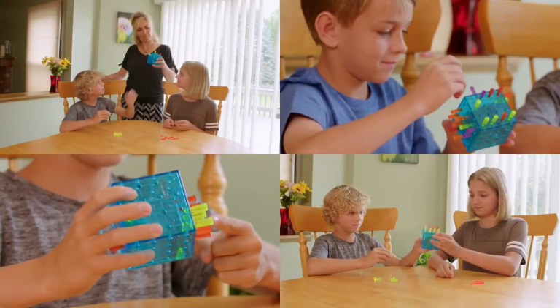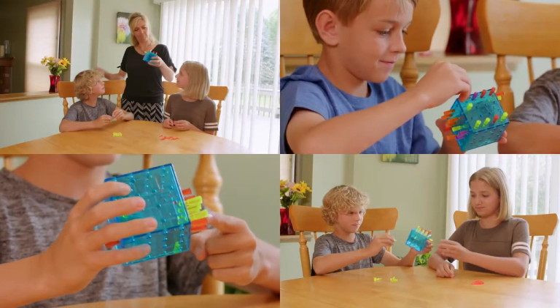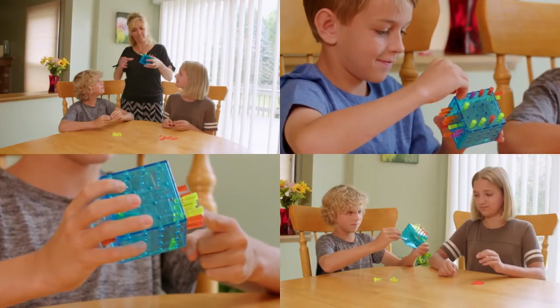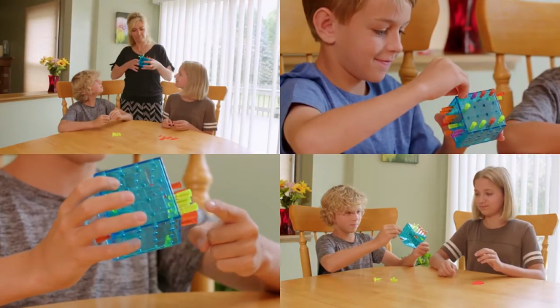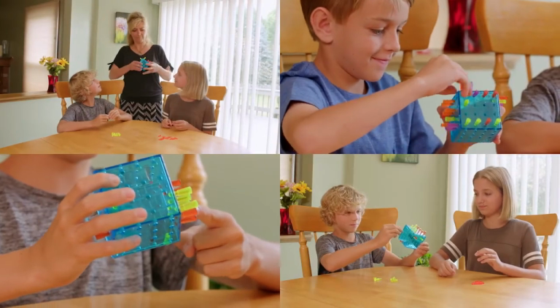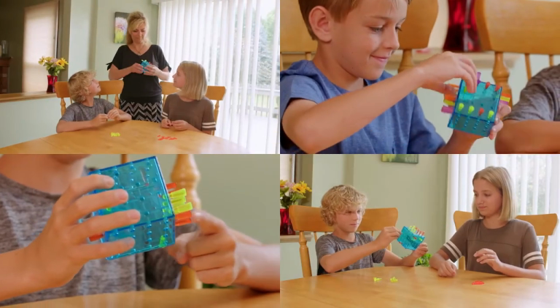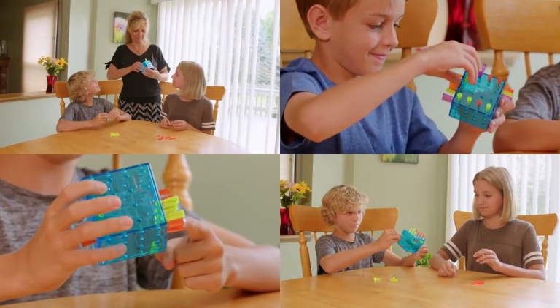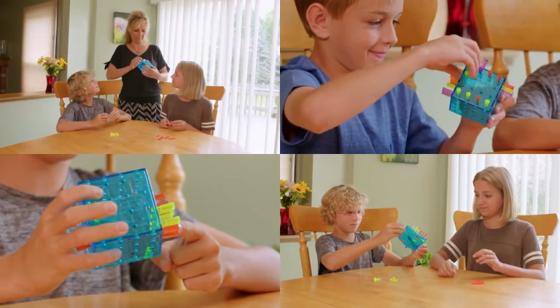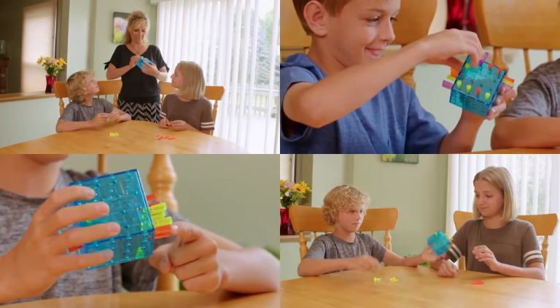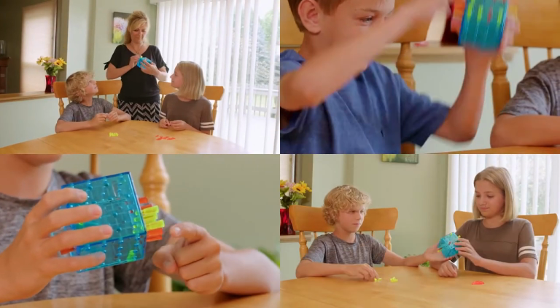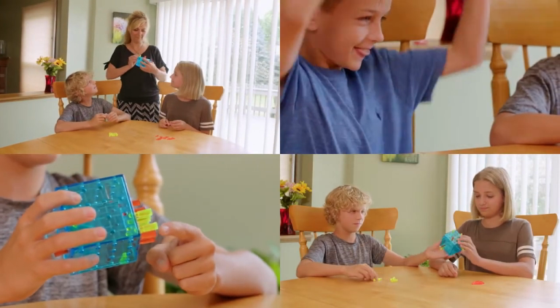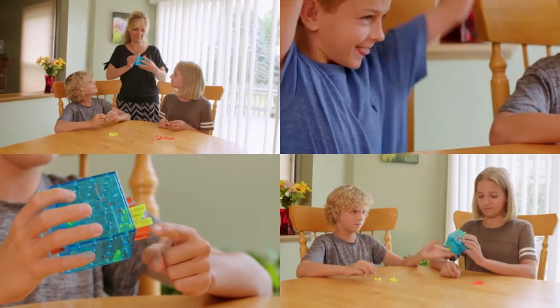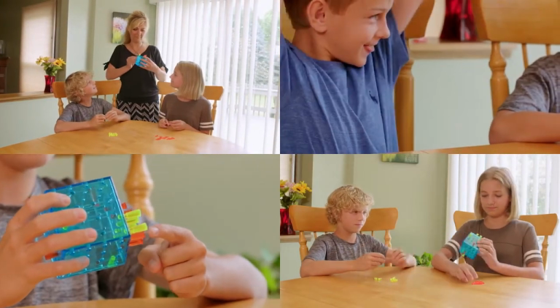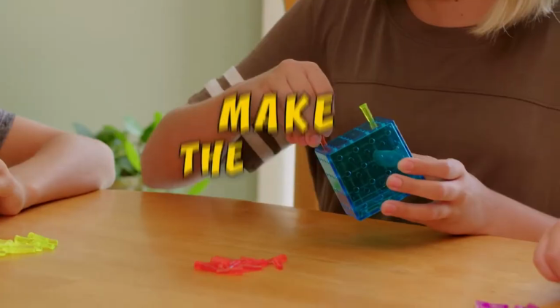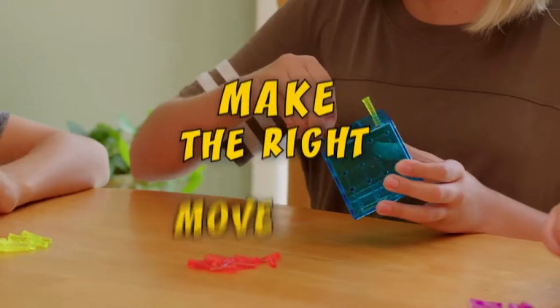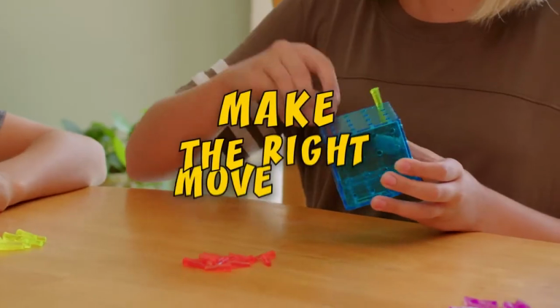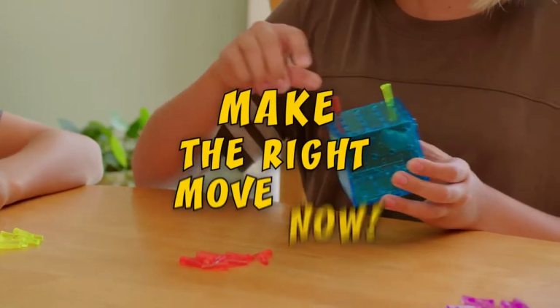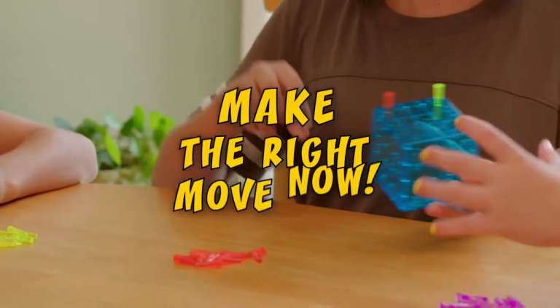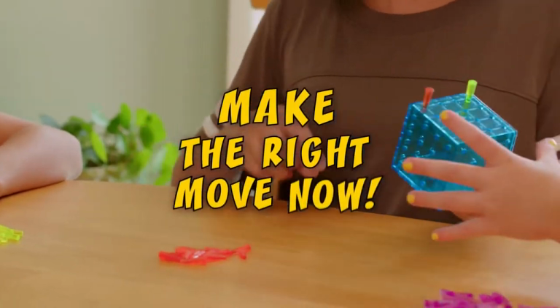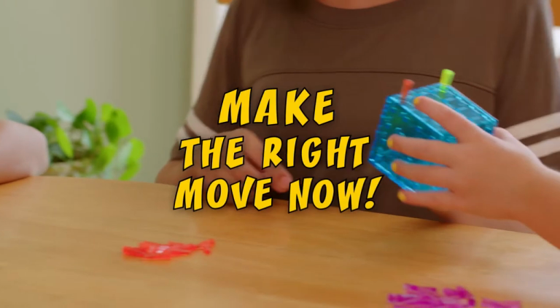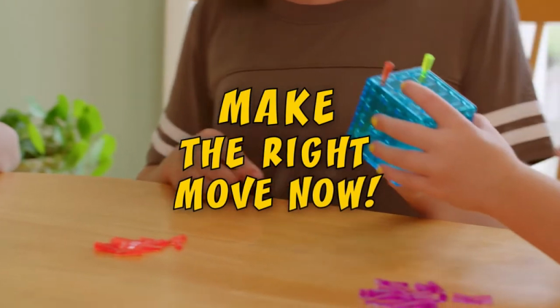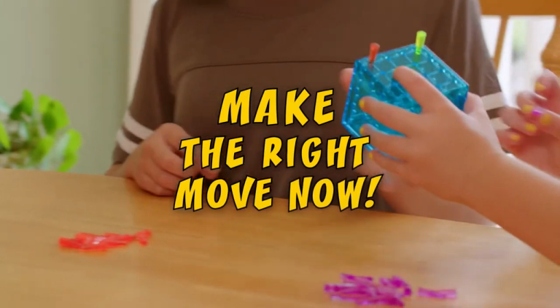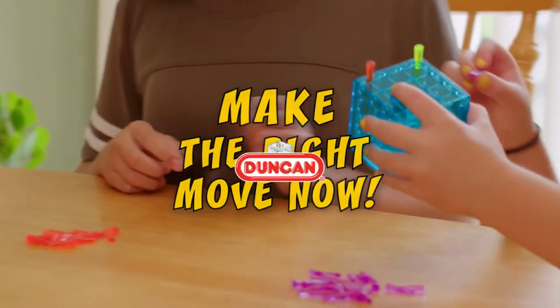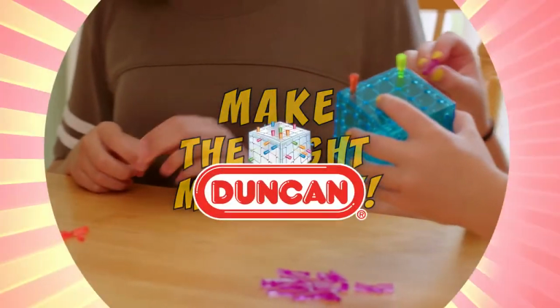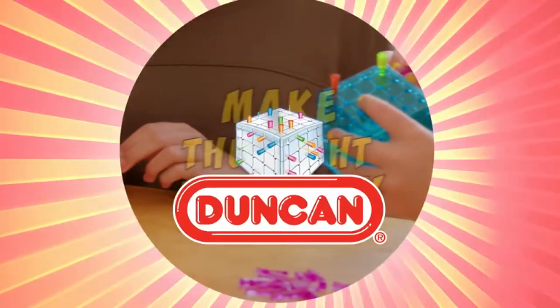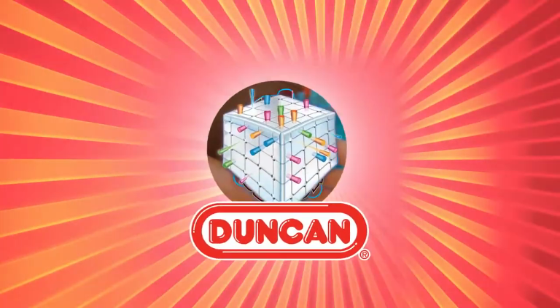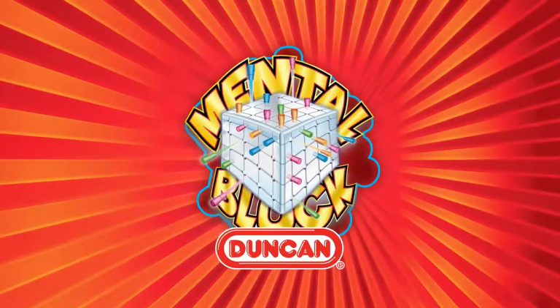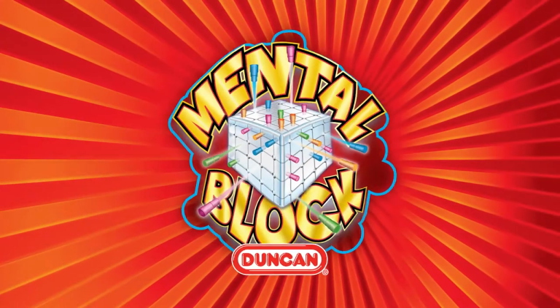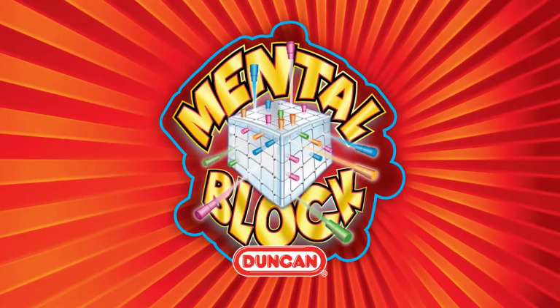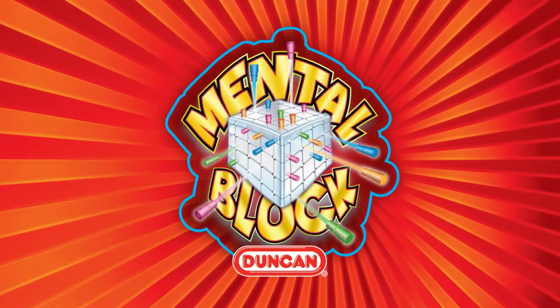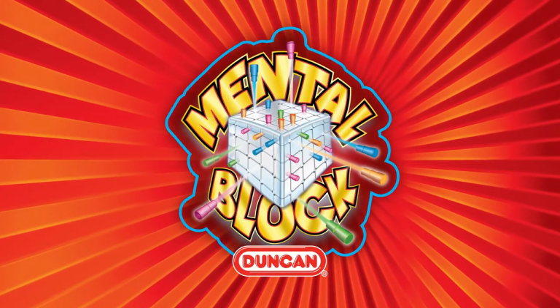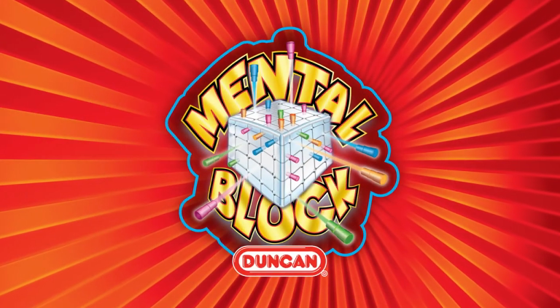There are many game variations included. Make the right move now. Get your Duncan Mental Block today!